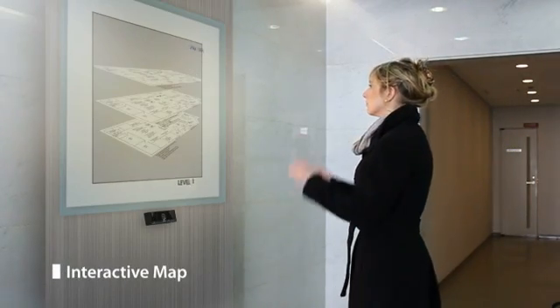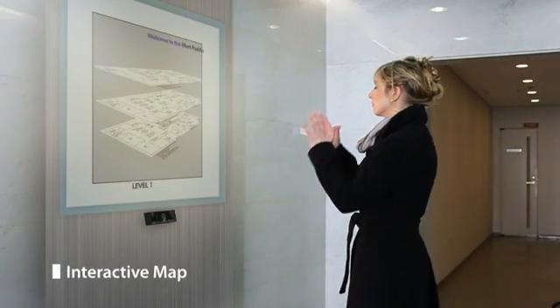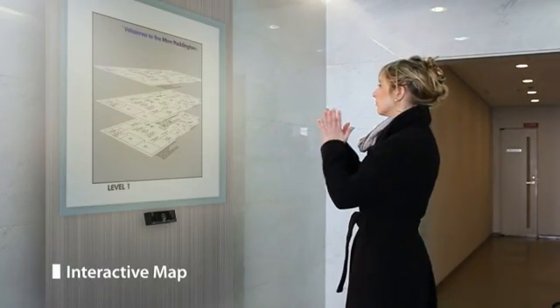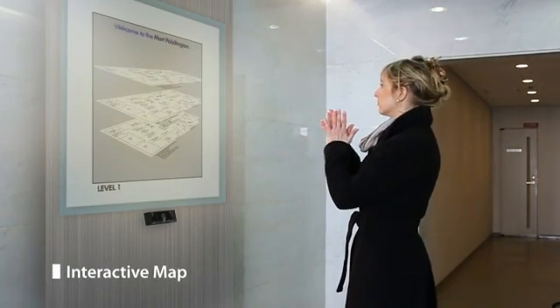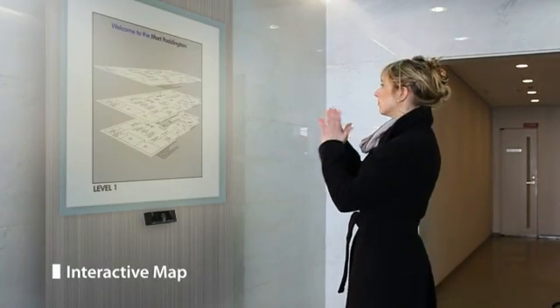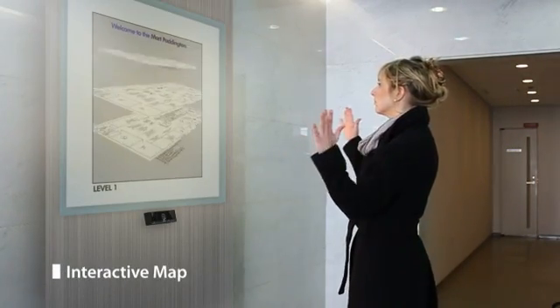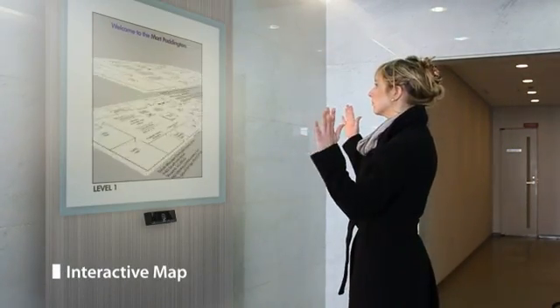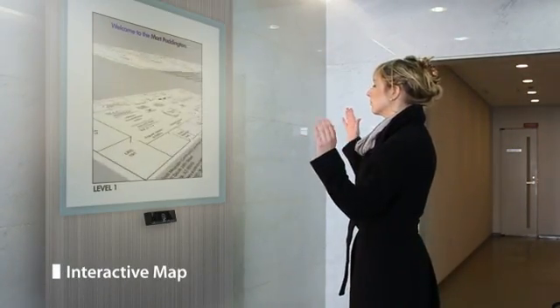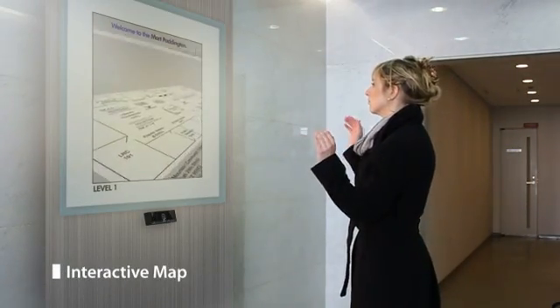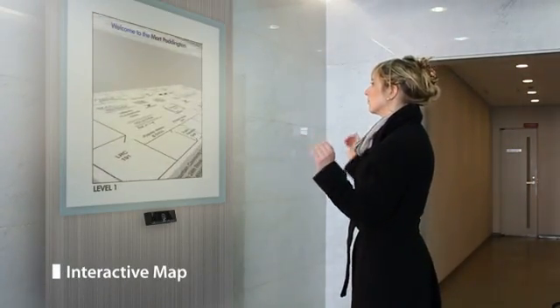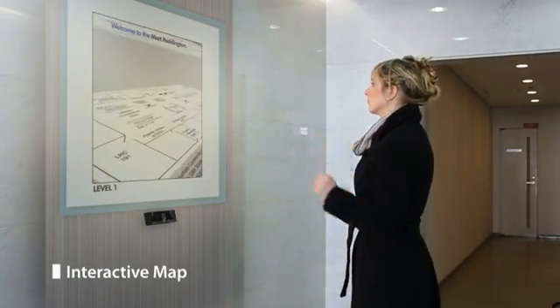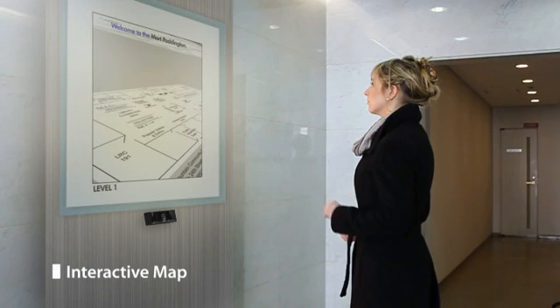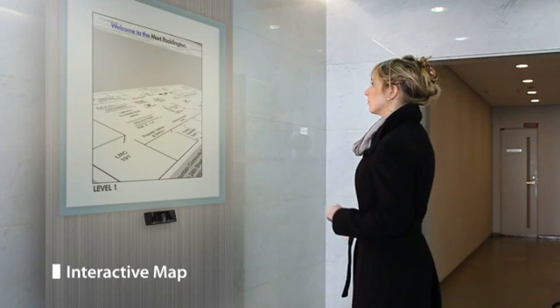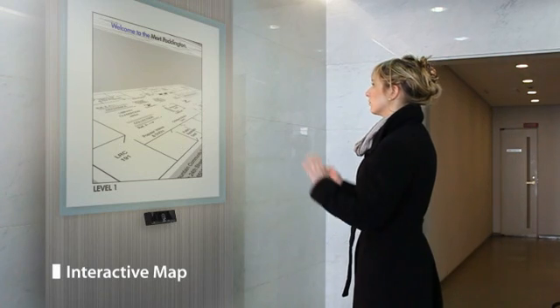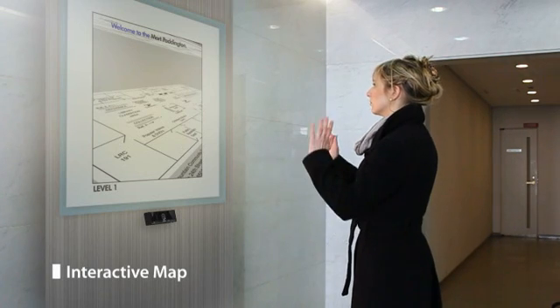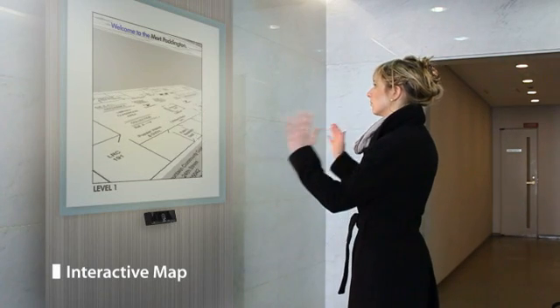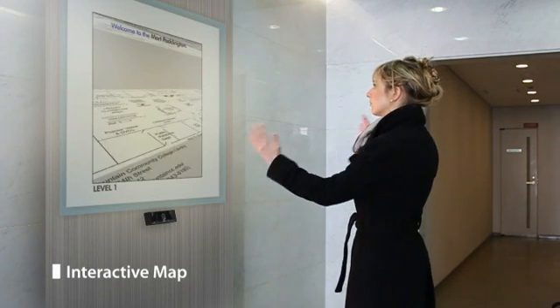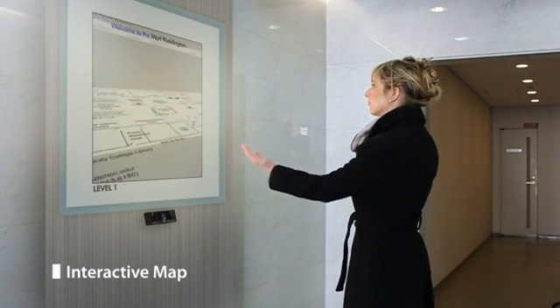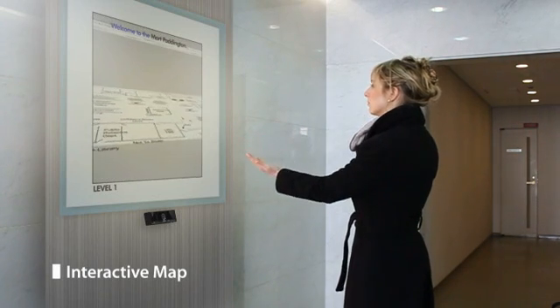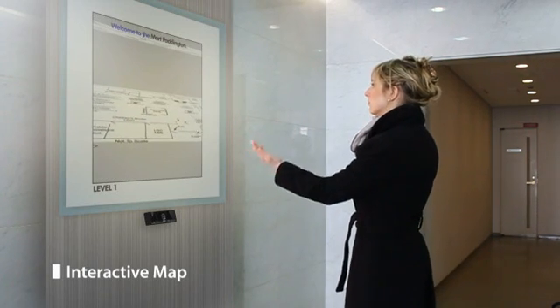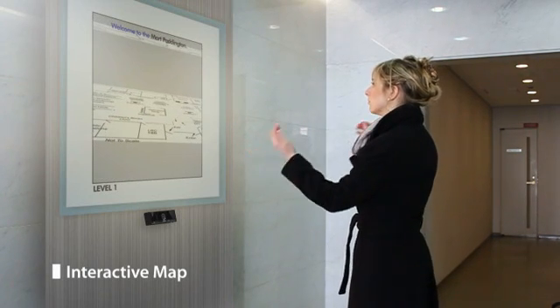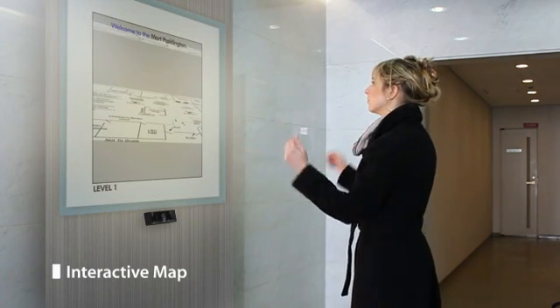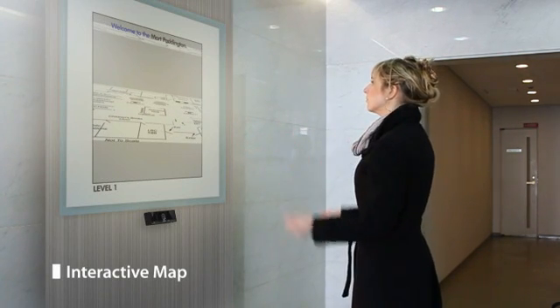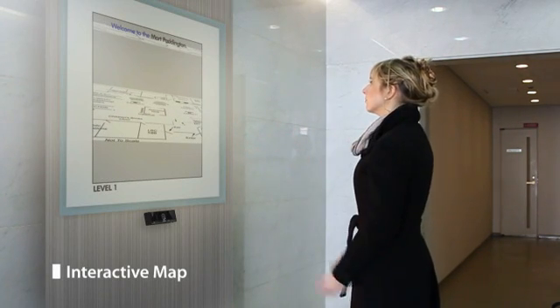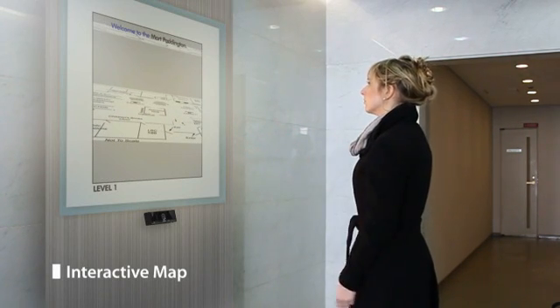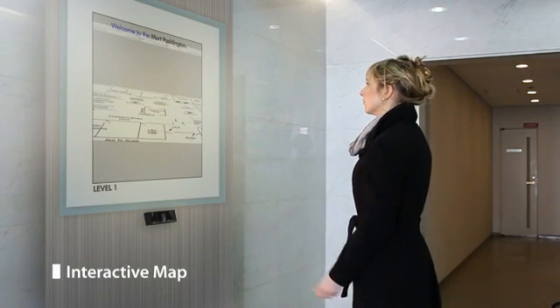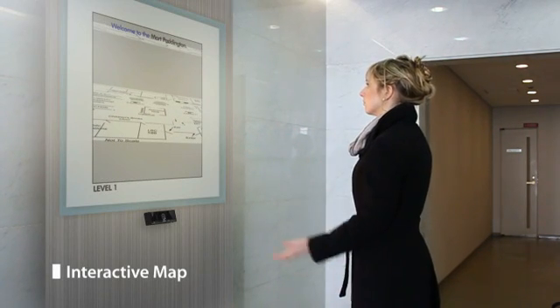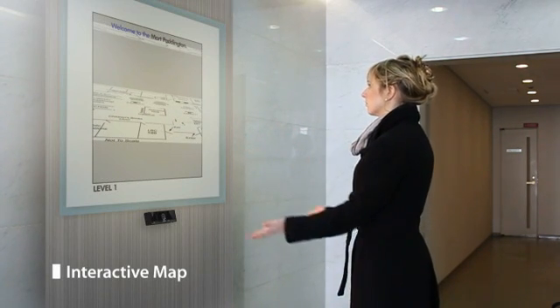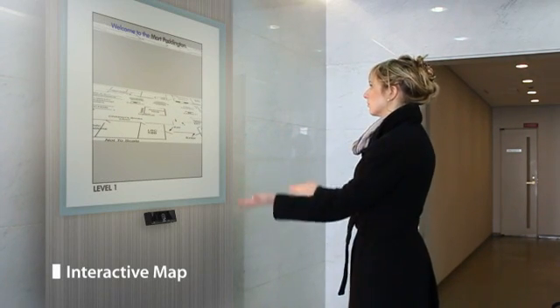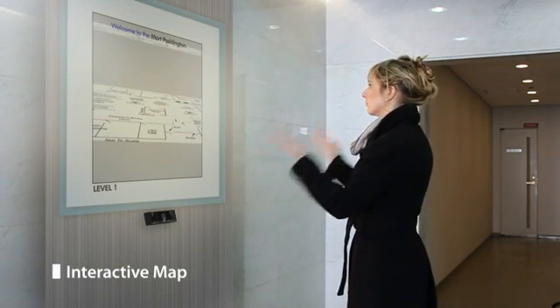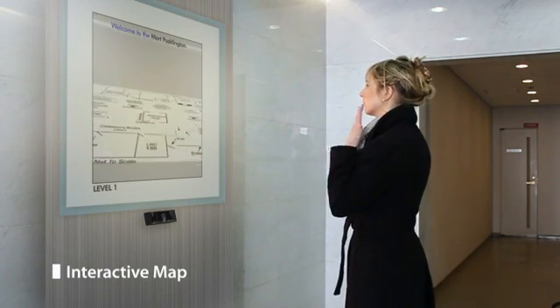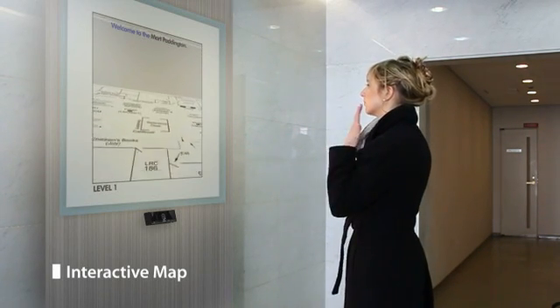Looking for your destination? This interactive map responds to natural gestures.